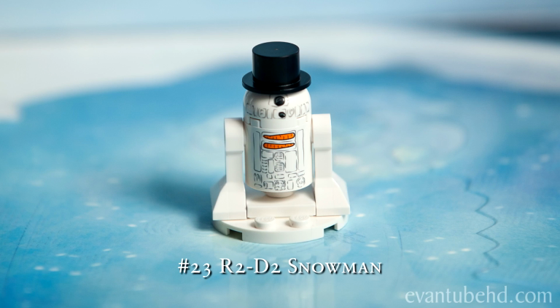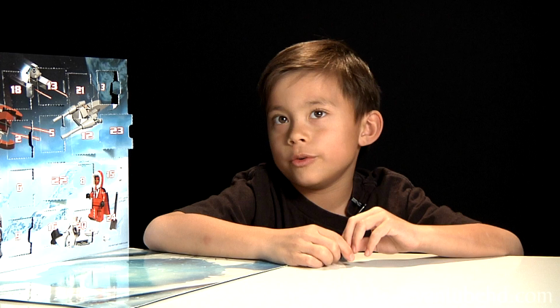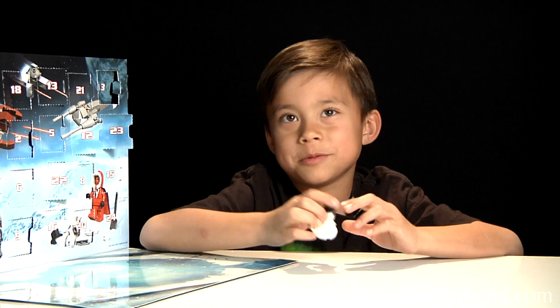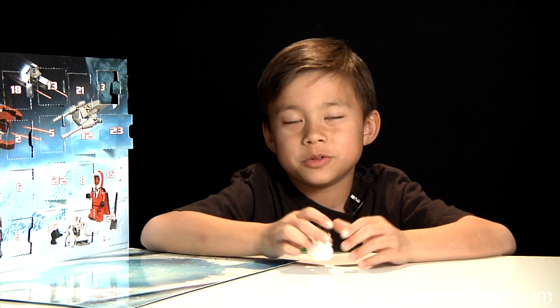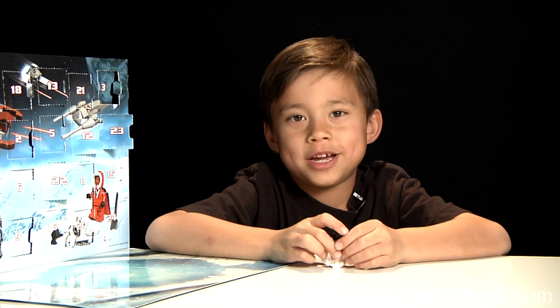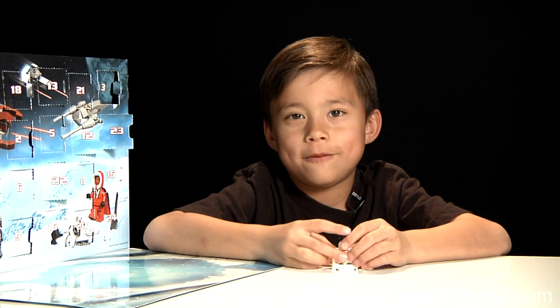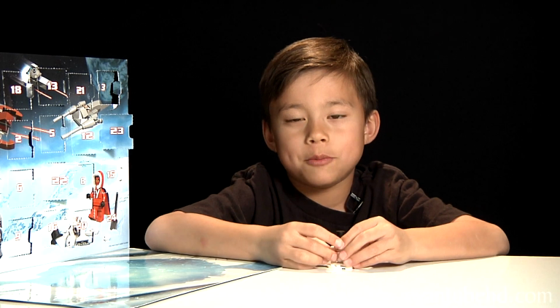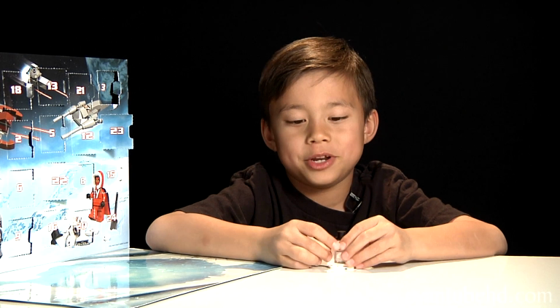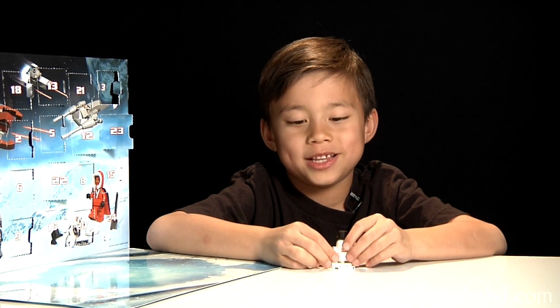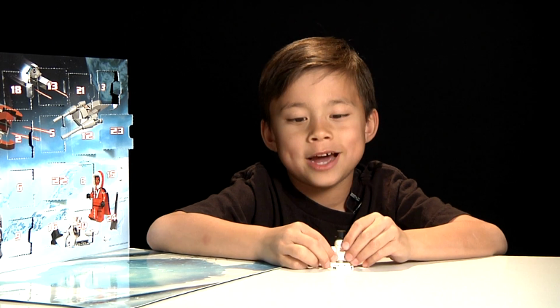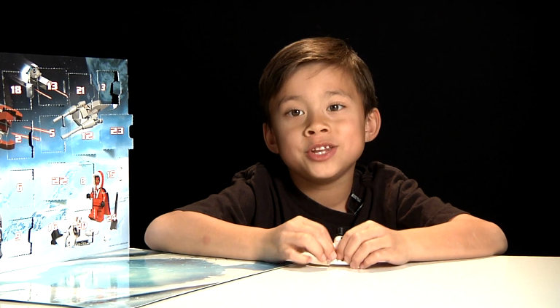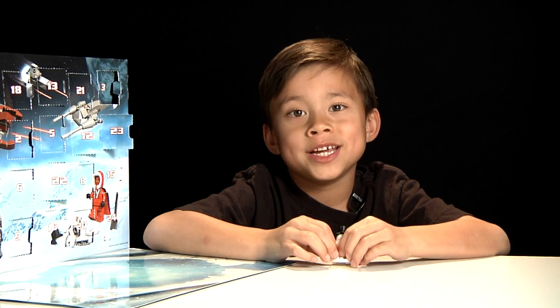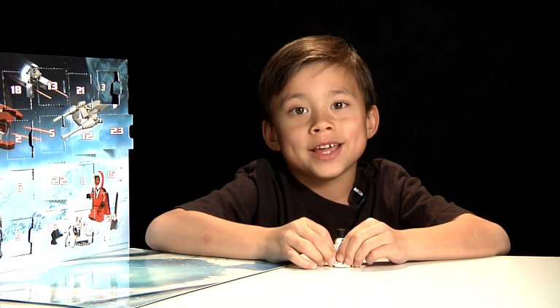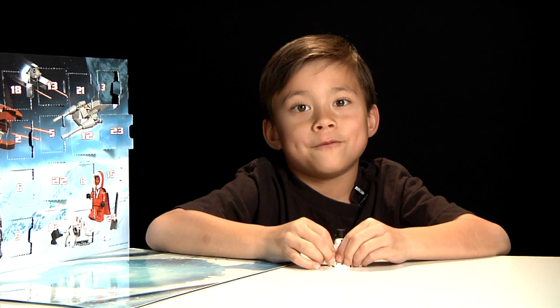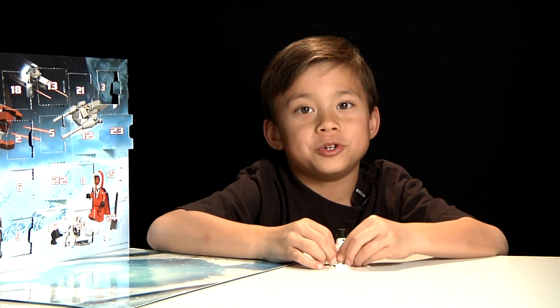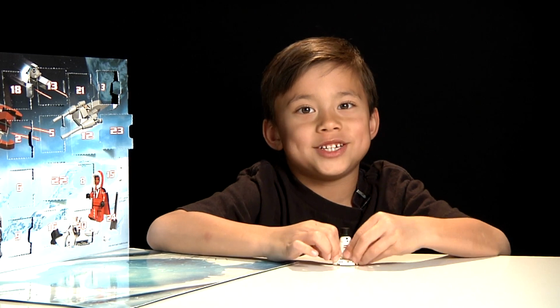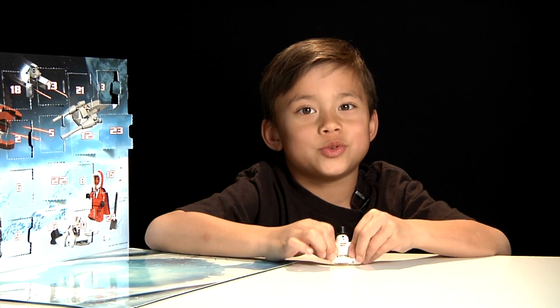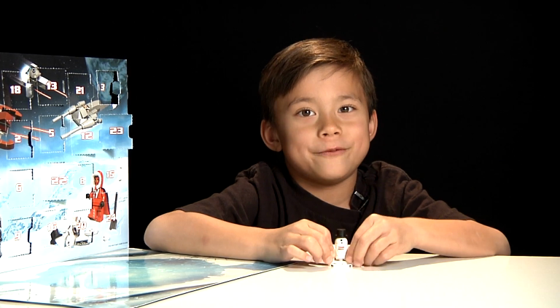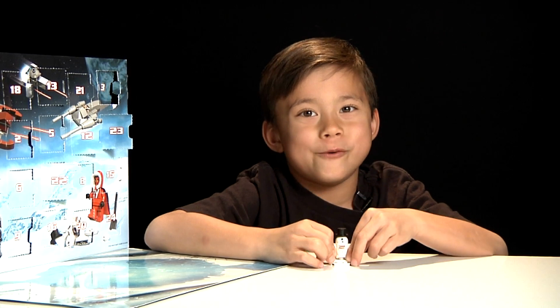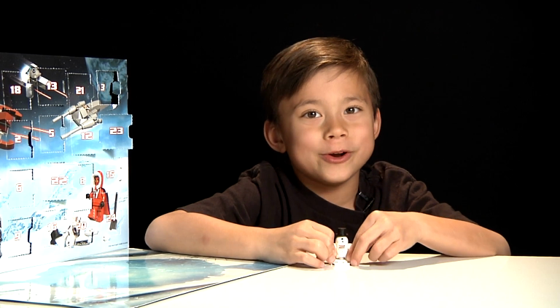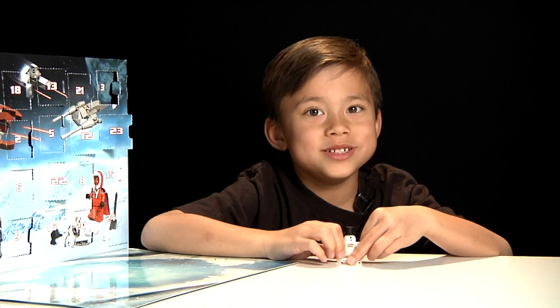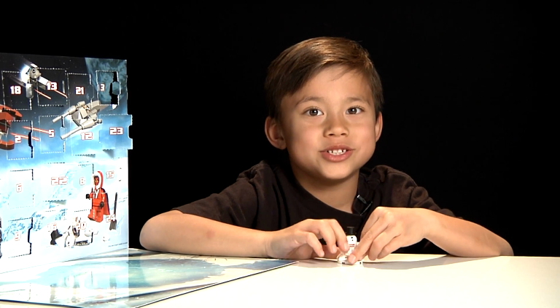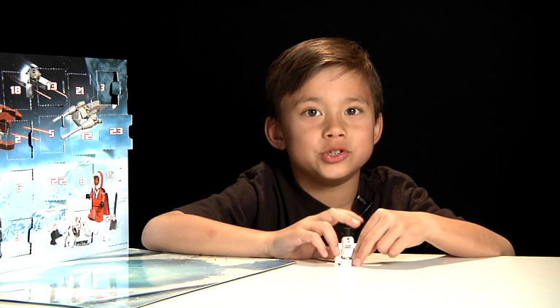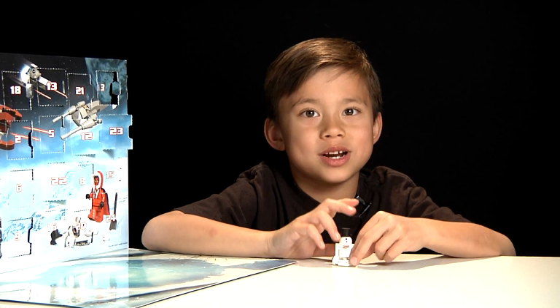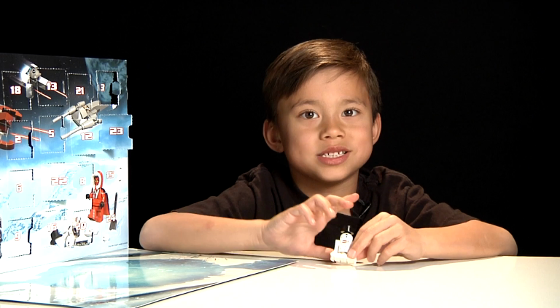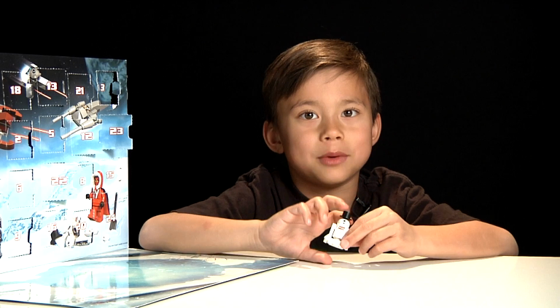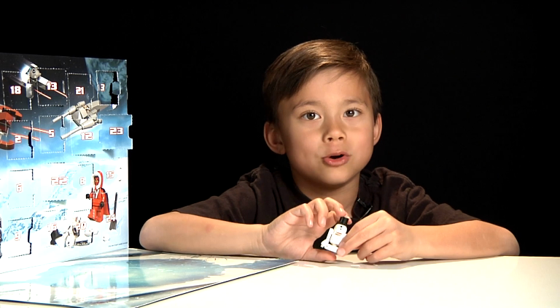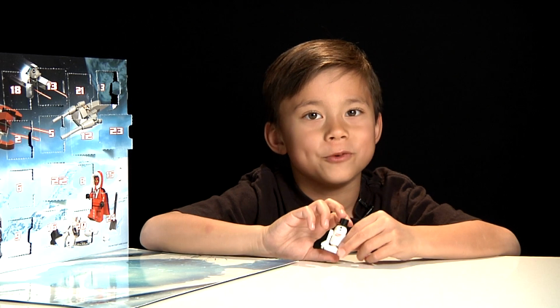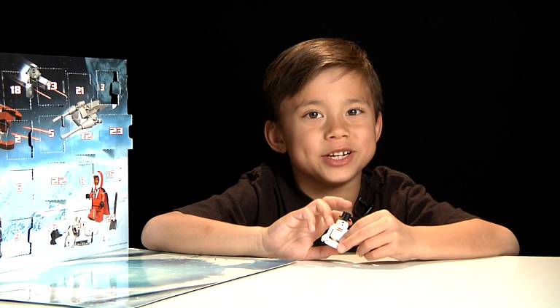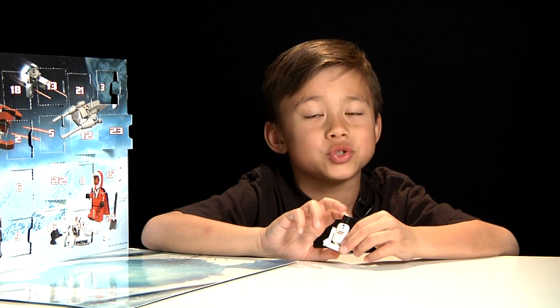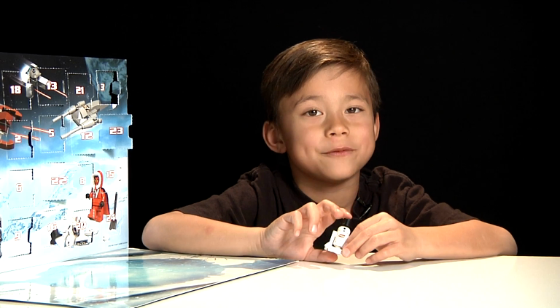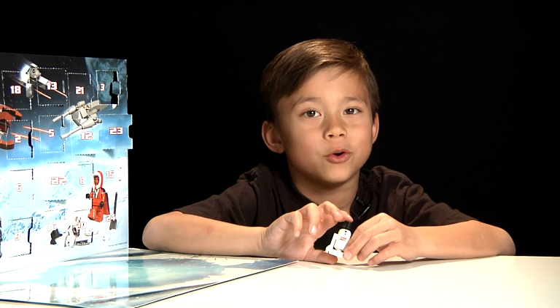We have one more day left — Day 24 — so join us tomorrow for Day 24. Bye!